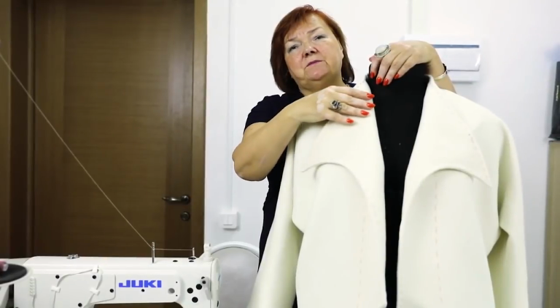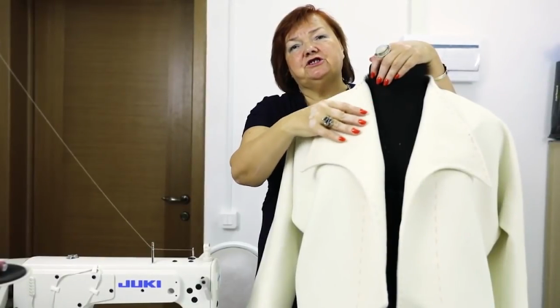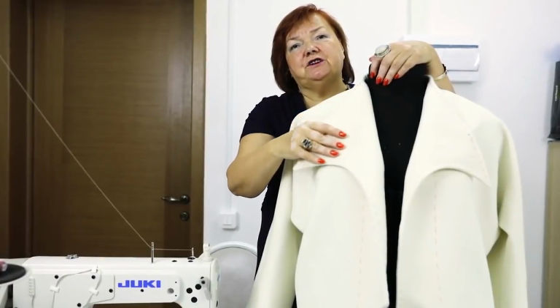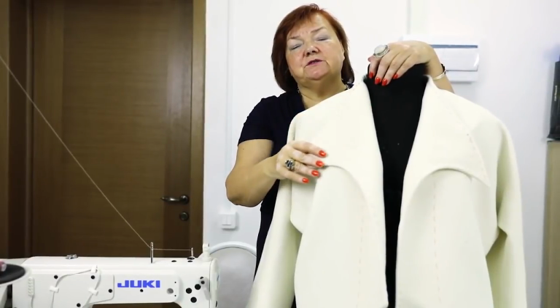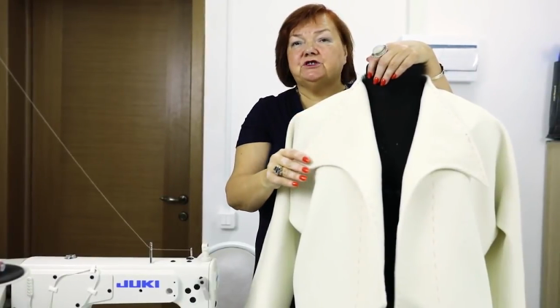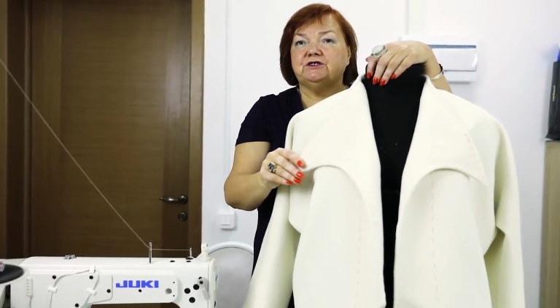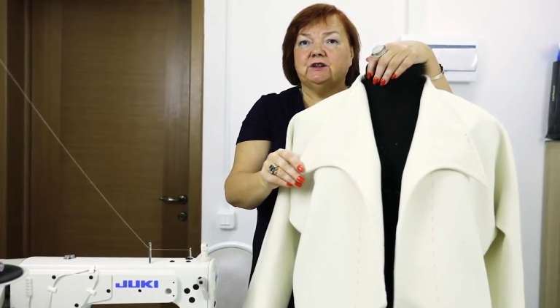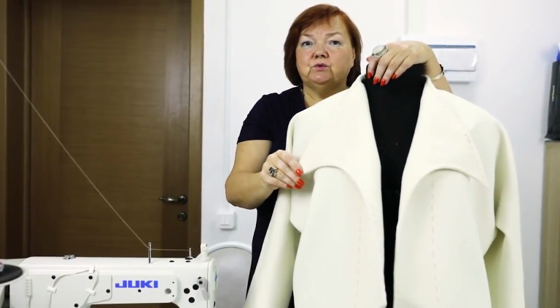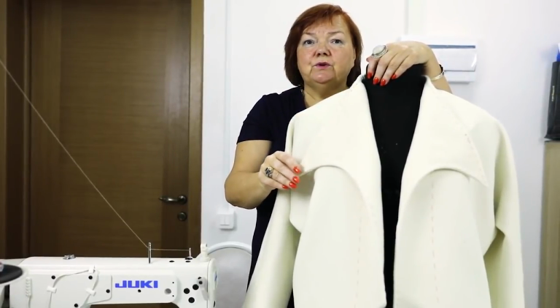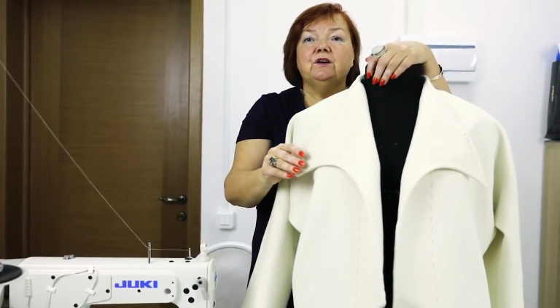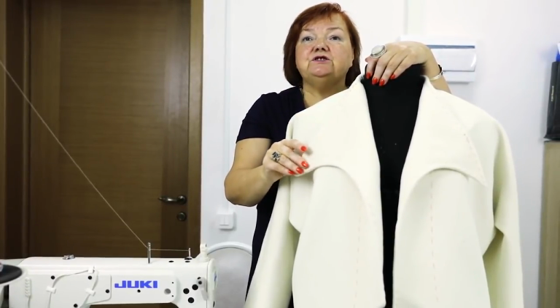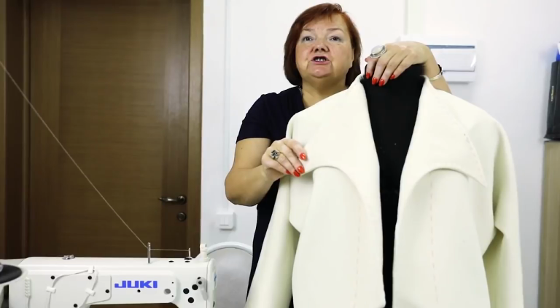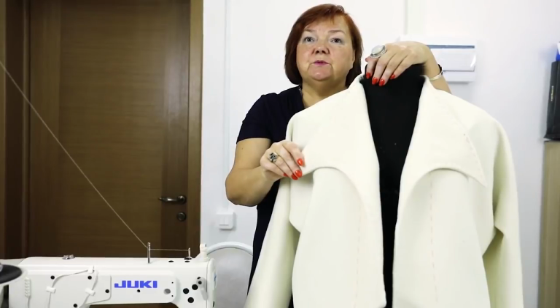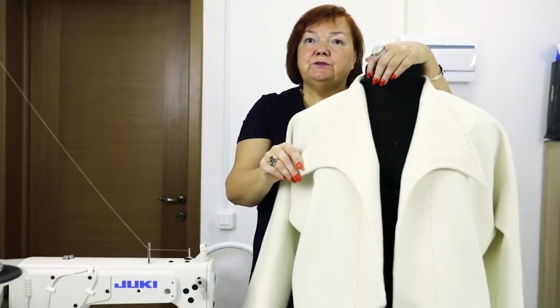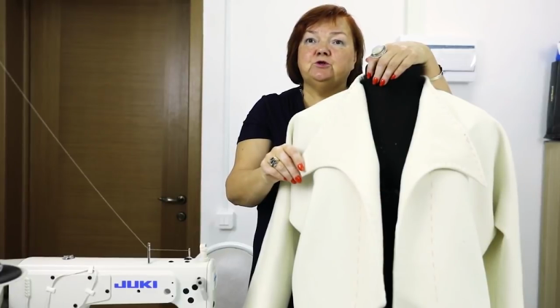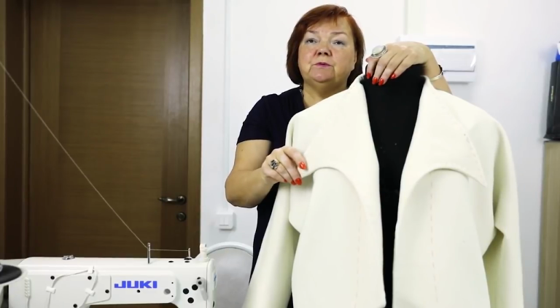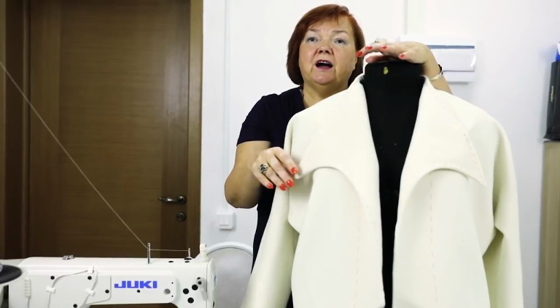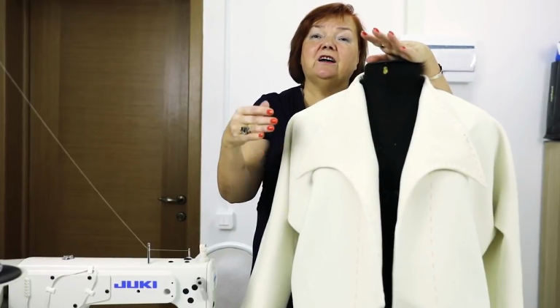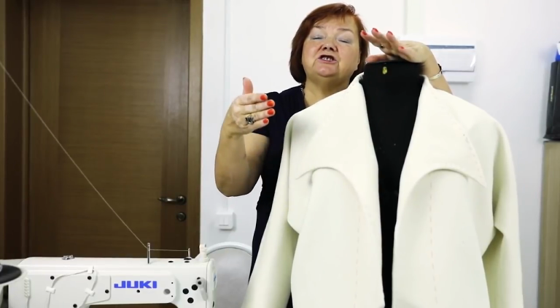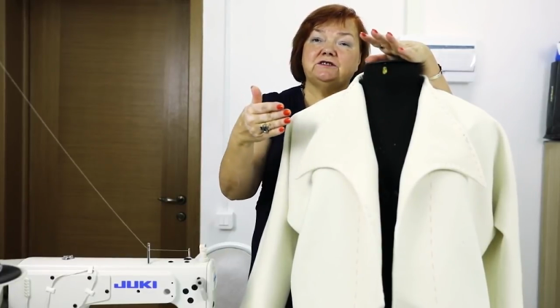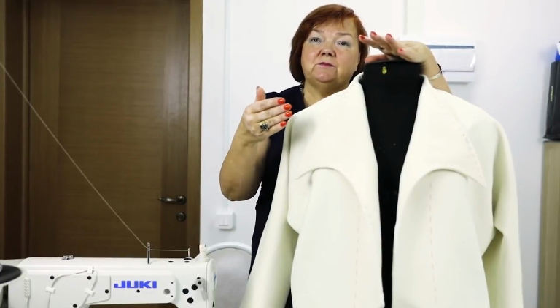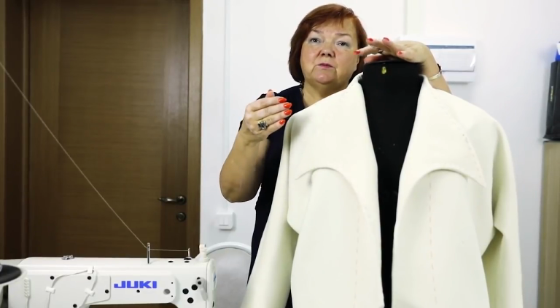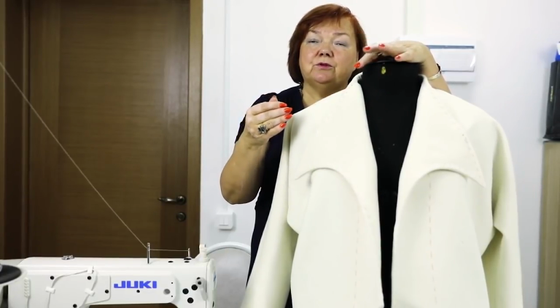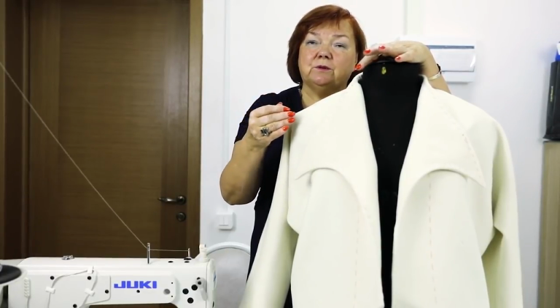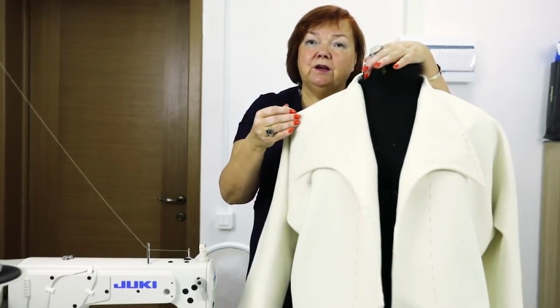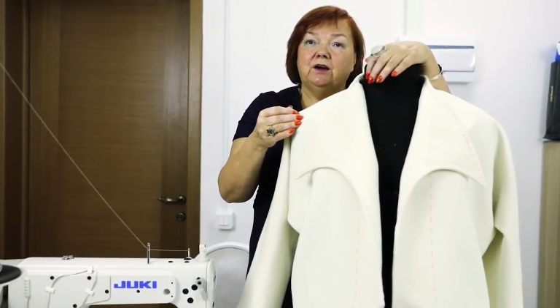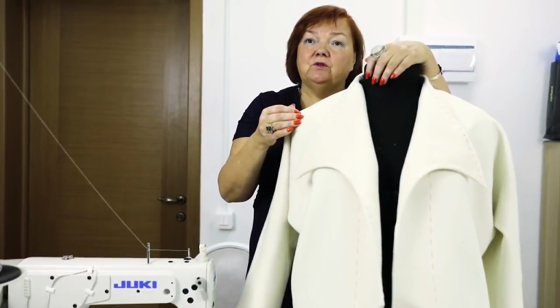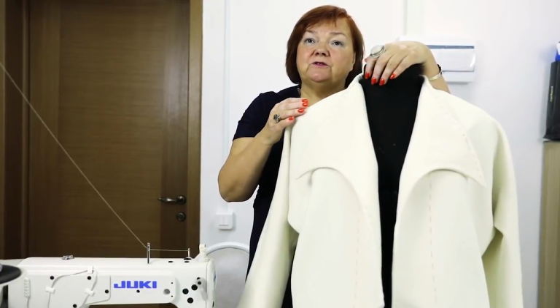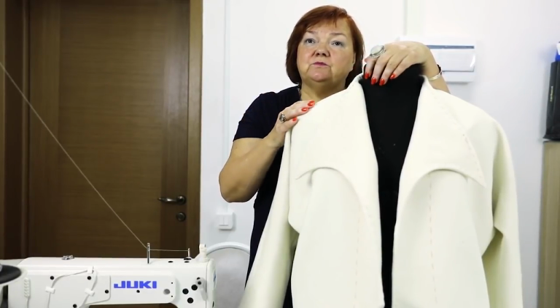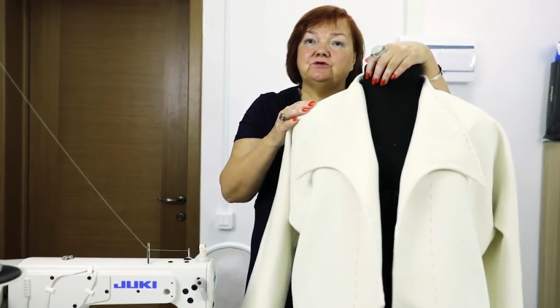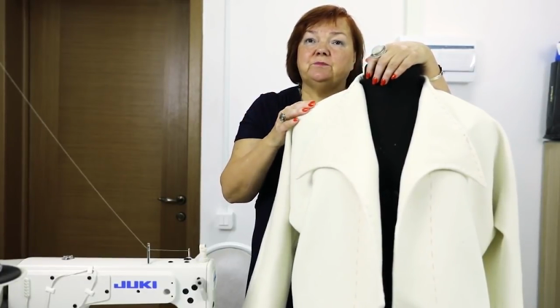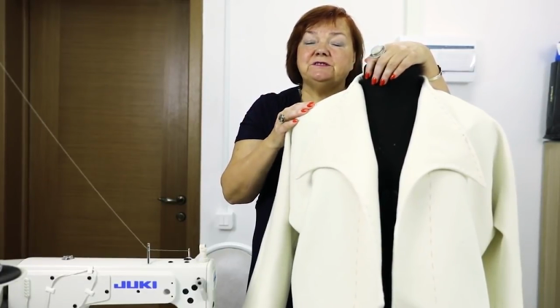Hello everyone! This is Pausch the Fashion Workshop. I'm reminded that we post new videos every day.